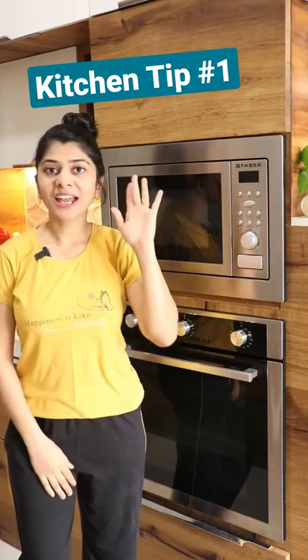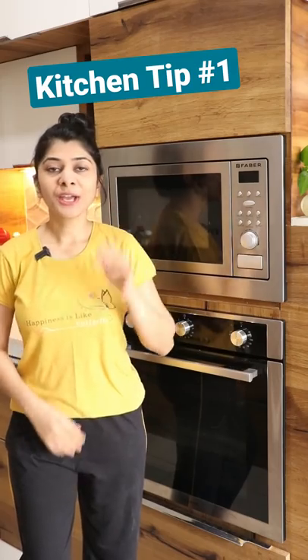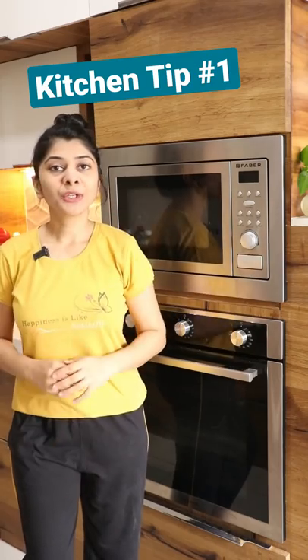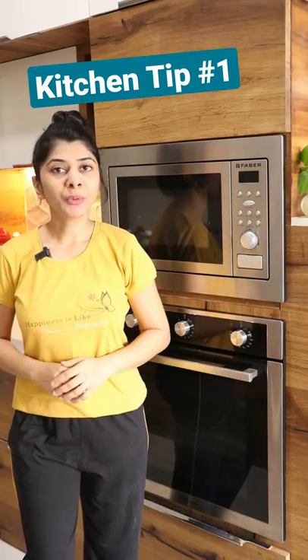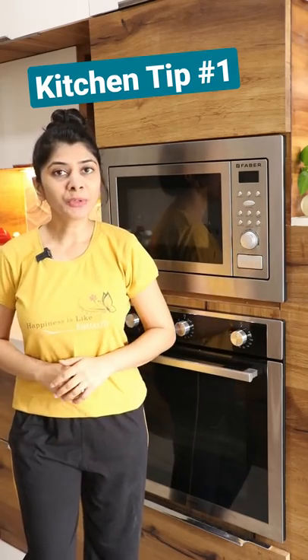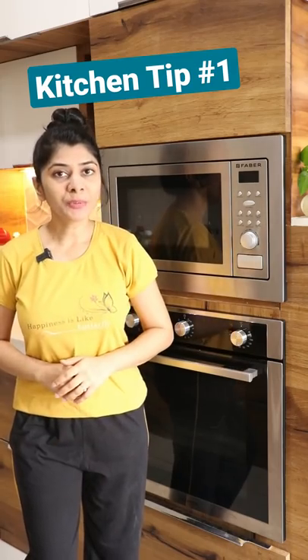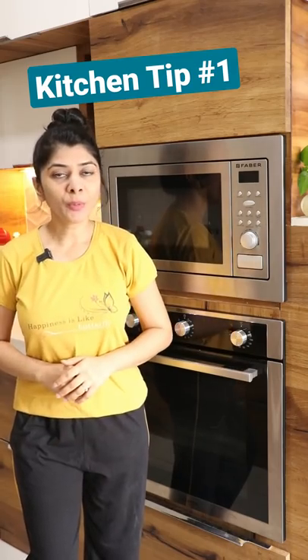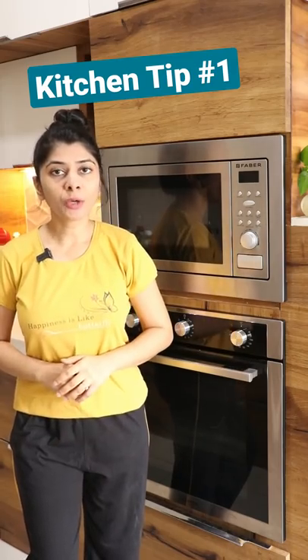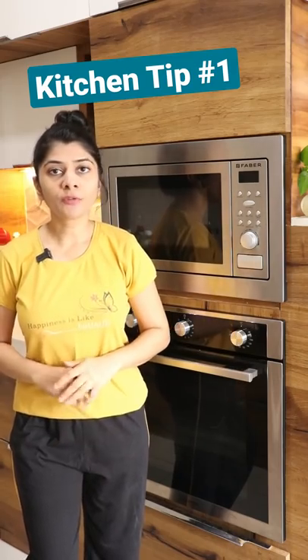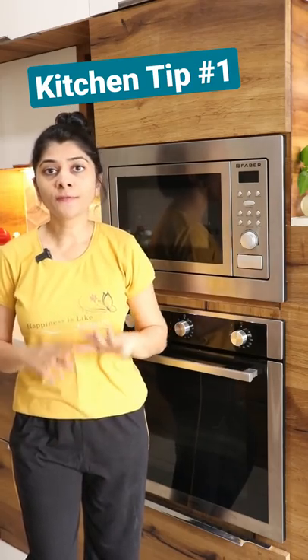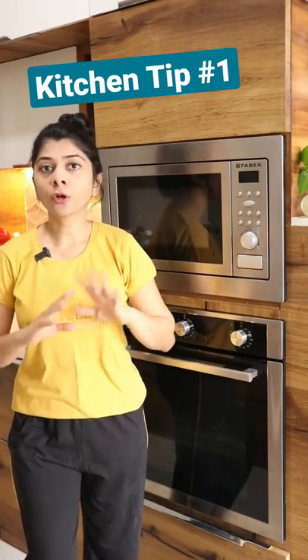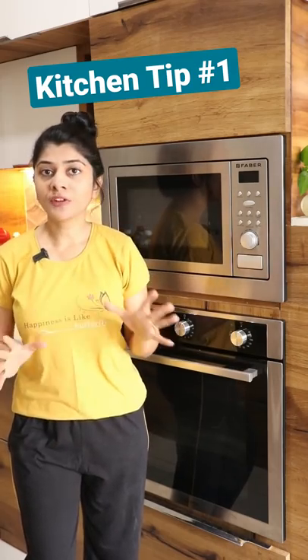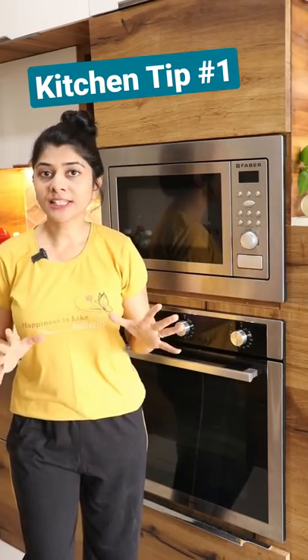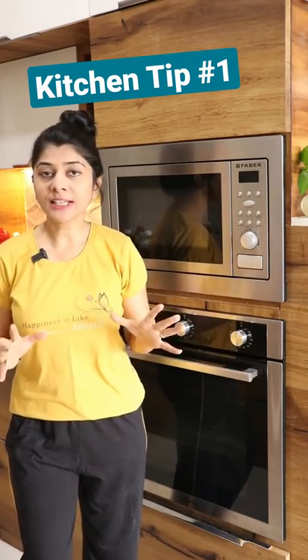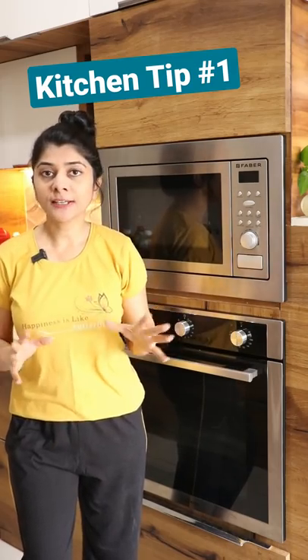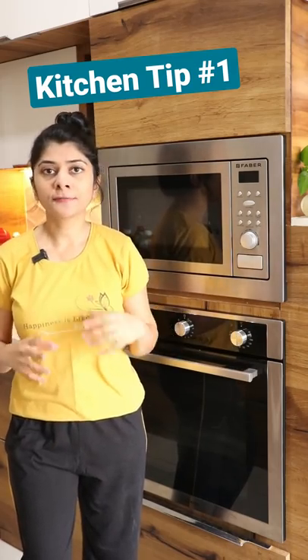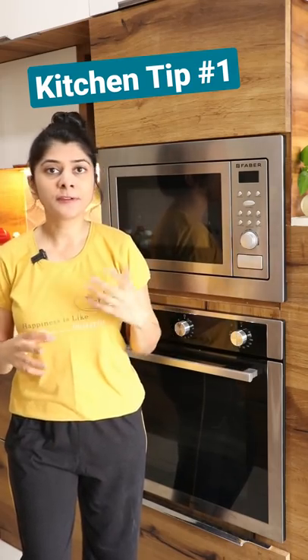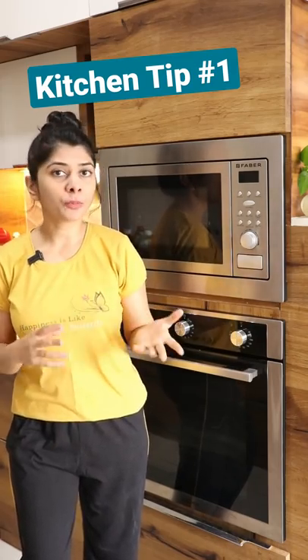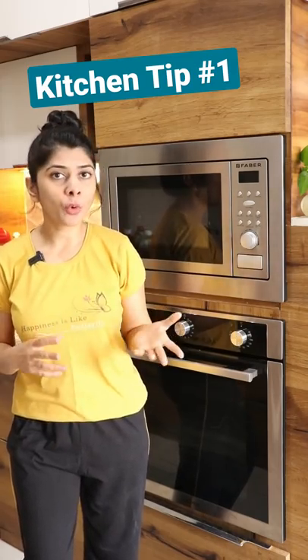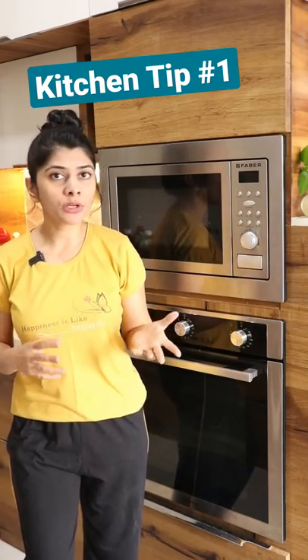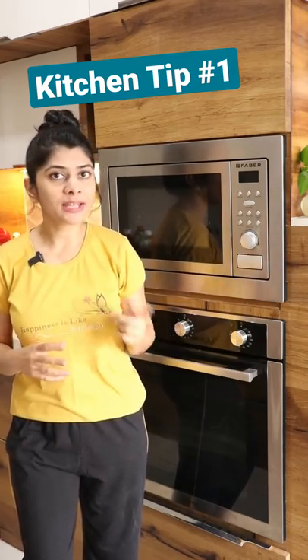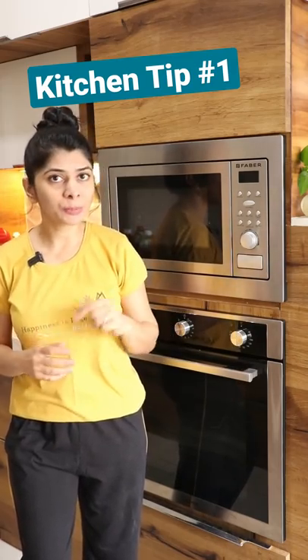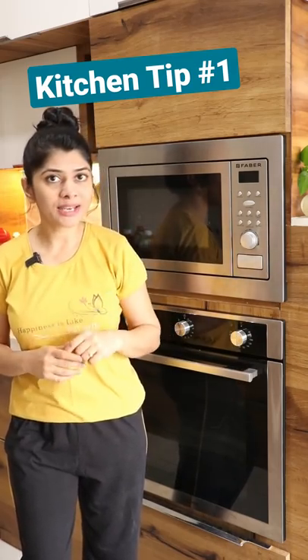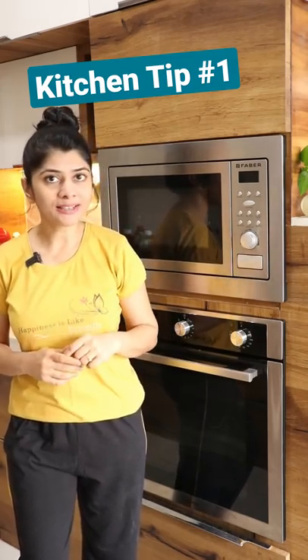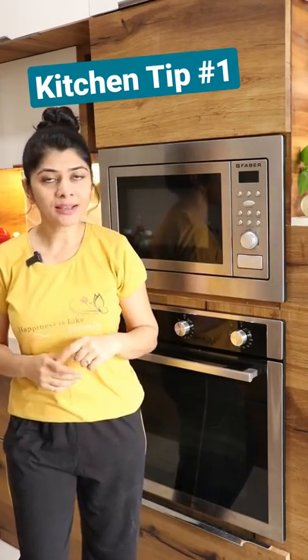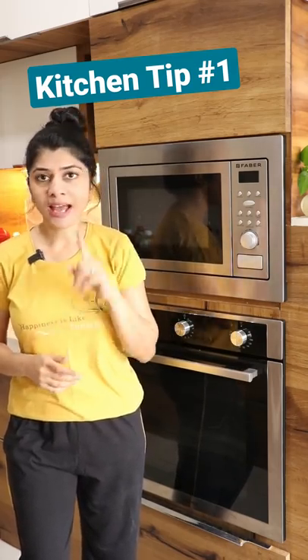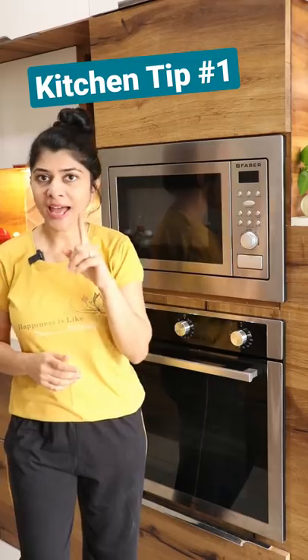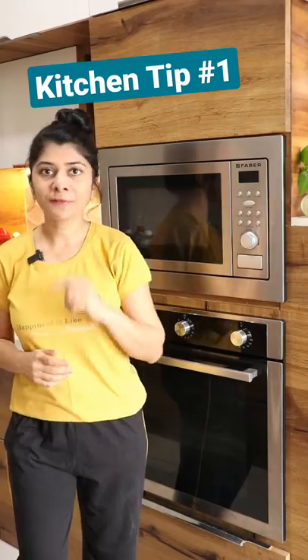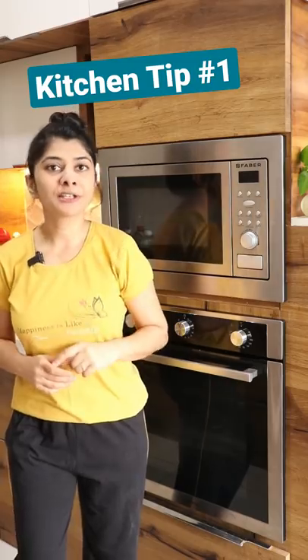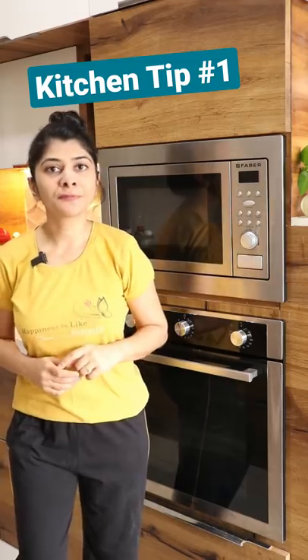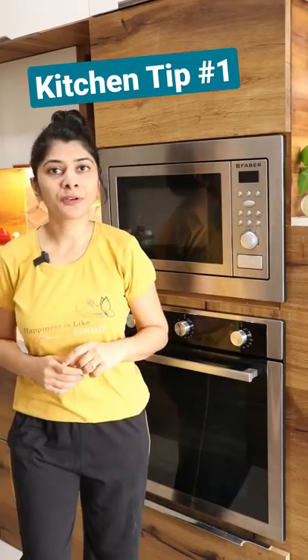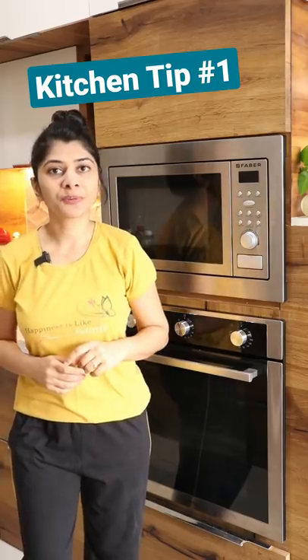Hi! Do you want to keep your microwave always clean, free from odour and splatter? I have one tip for you.